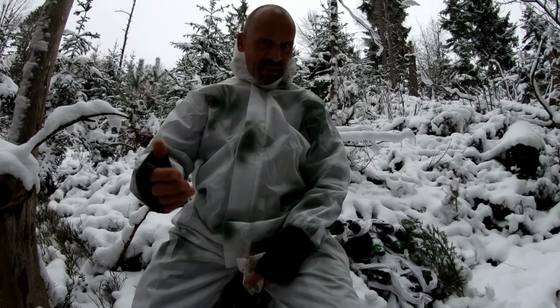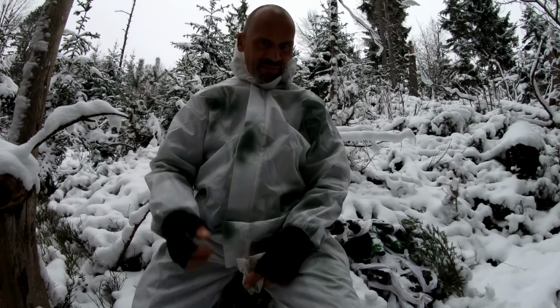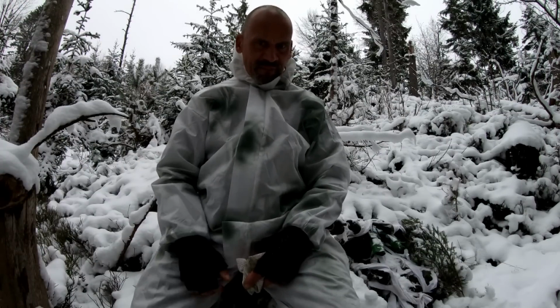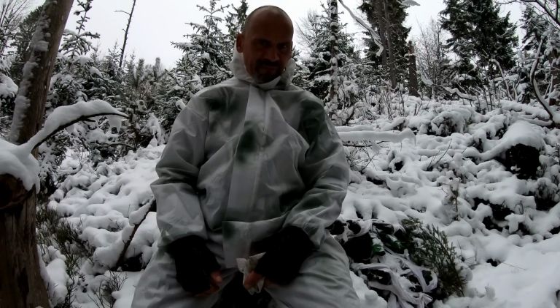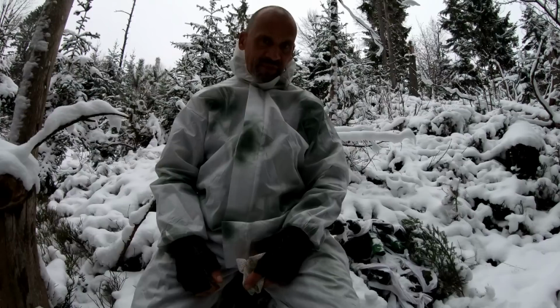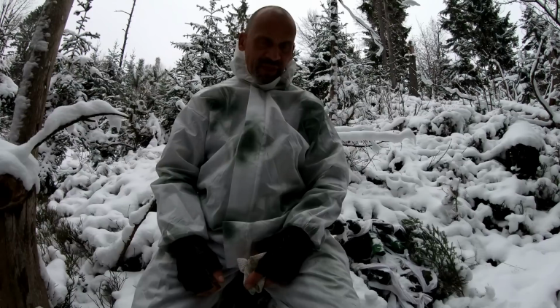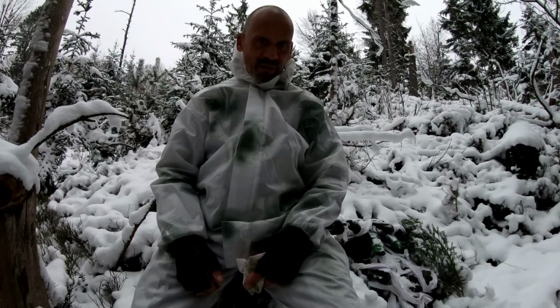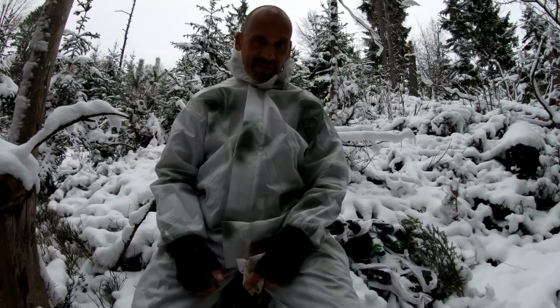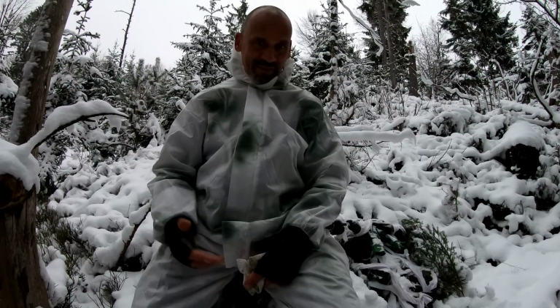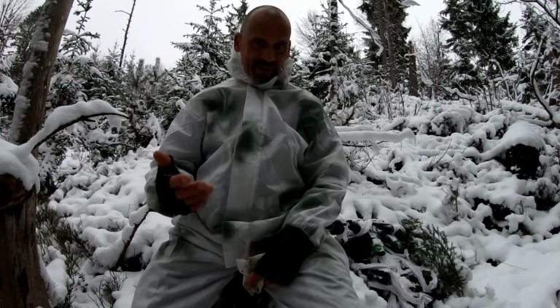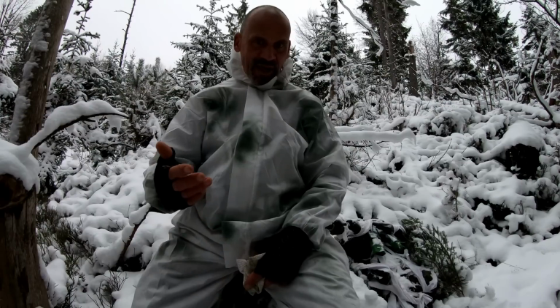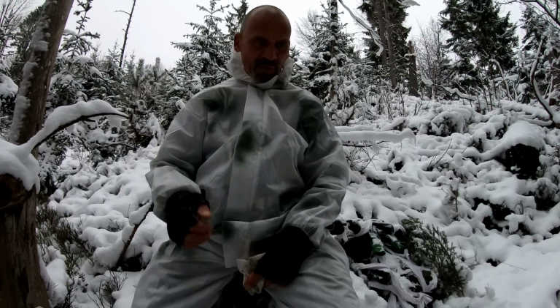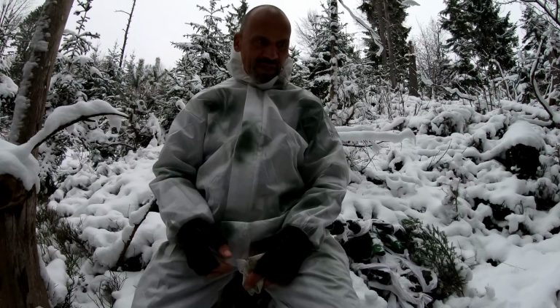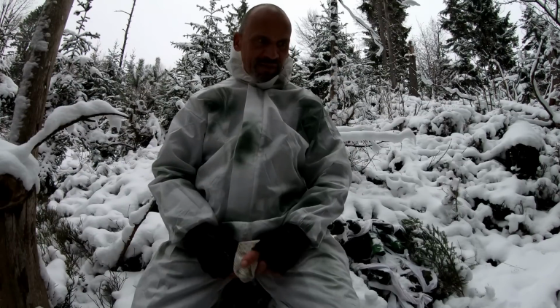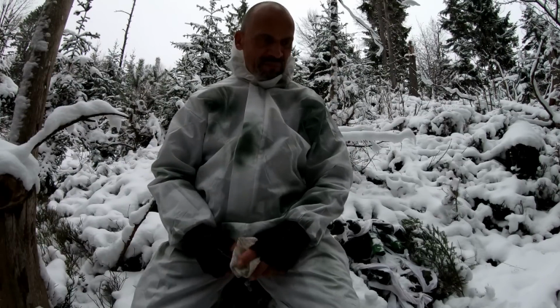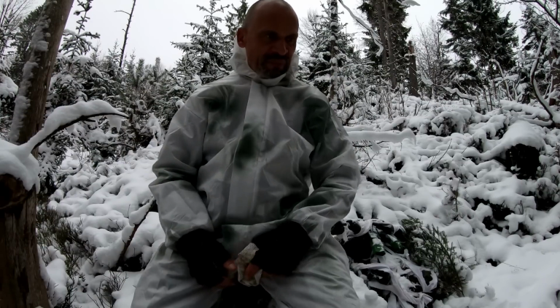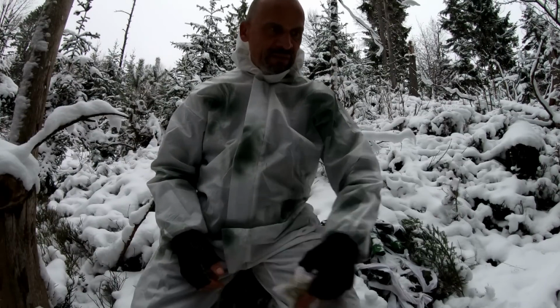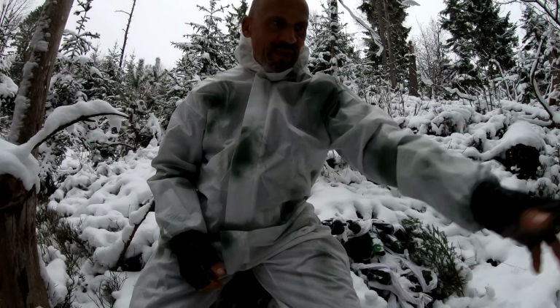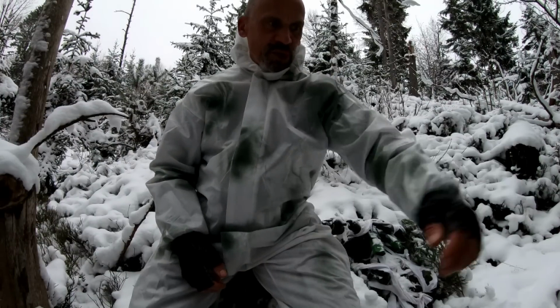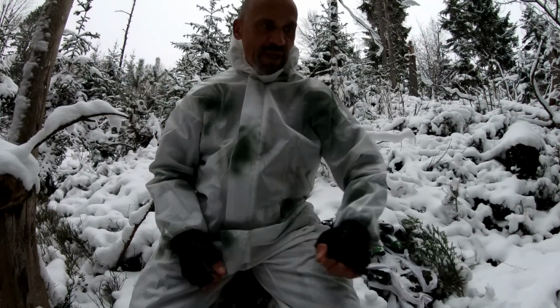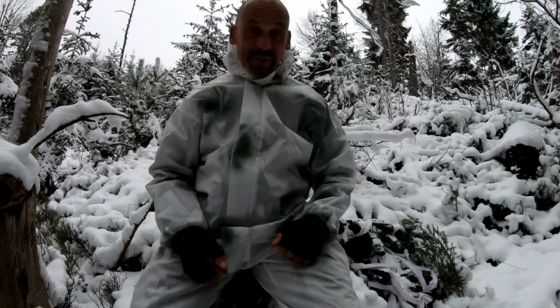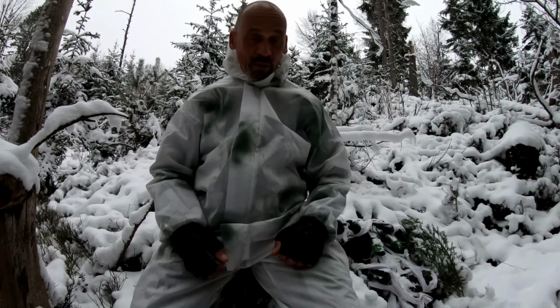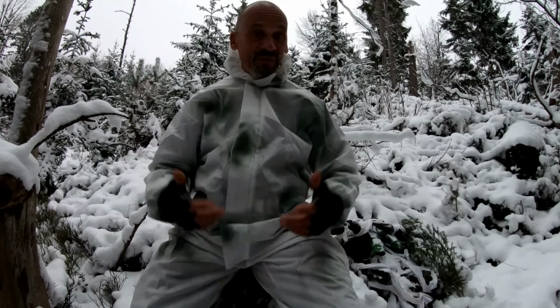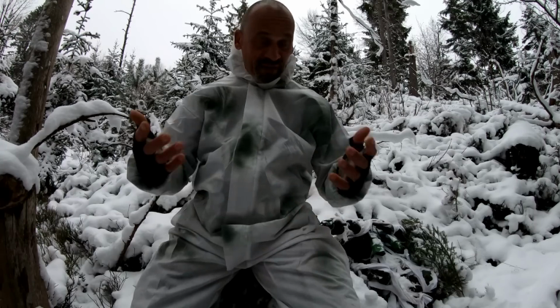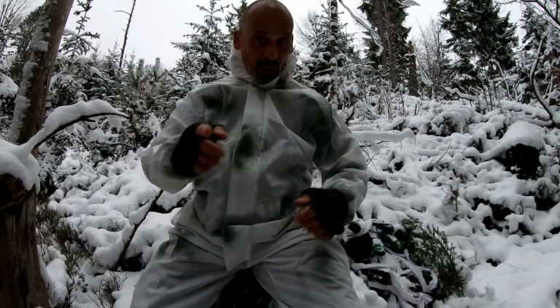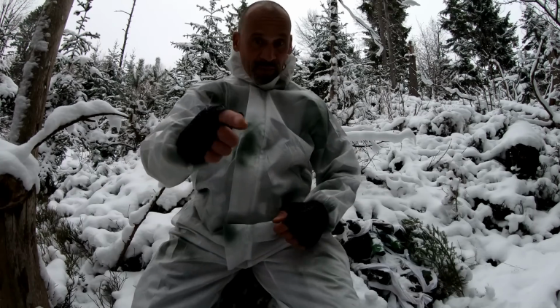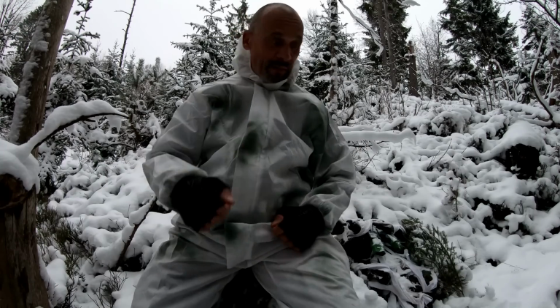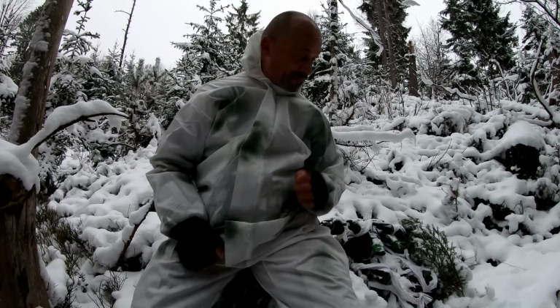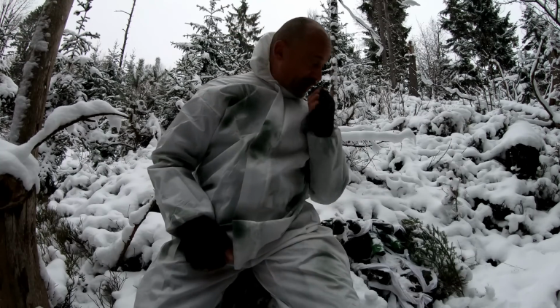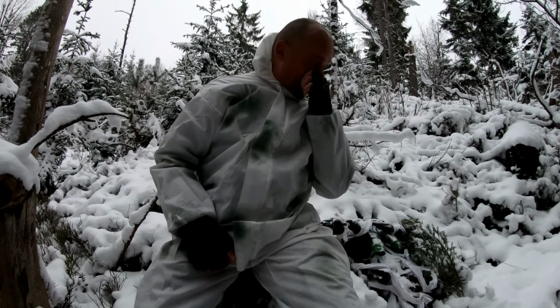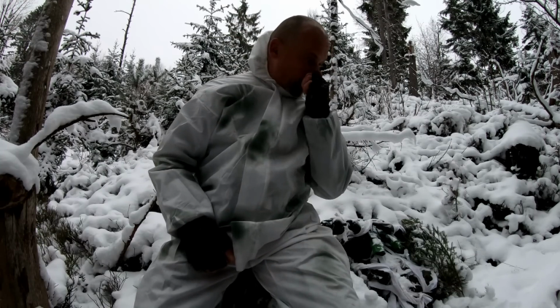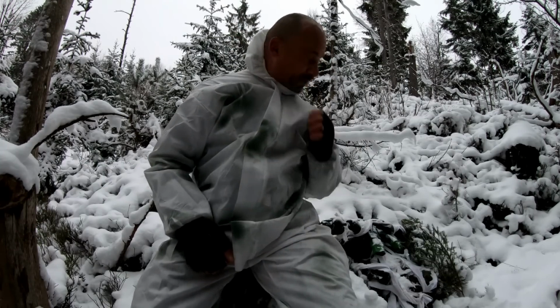Wo ist meine Waffe? Links von mir. Eindeutig erkannt, und zwar ganz schnell - nehme ich an, hoffe ich für euch.